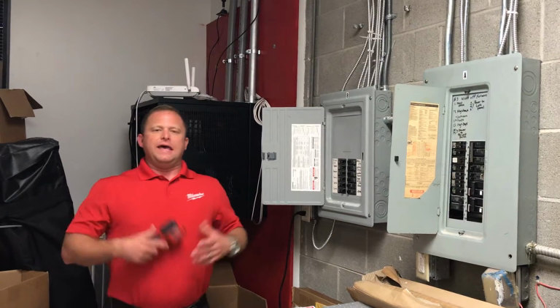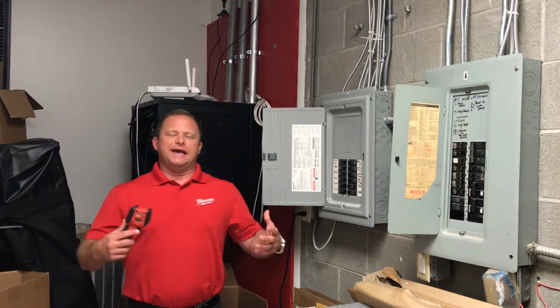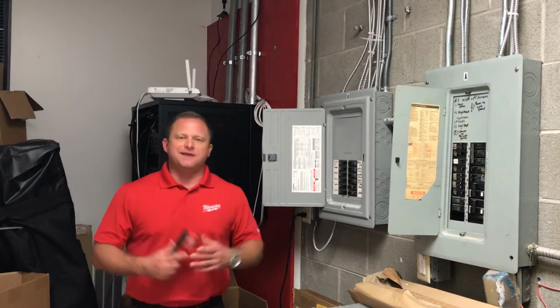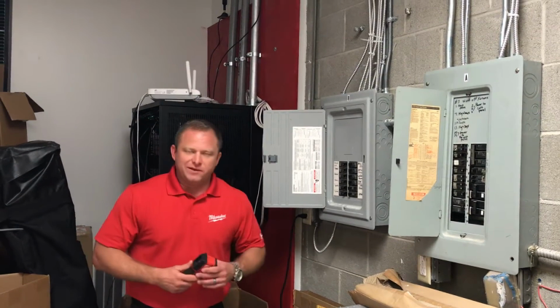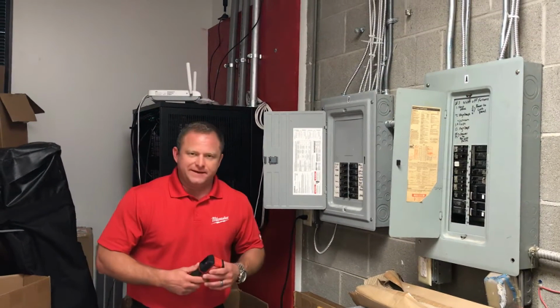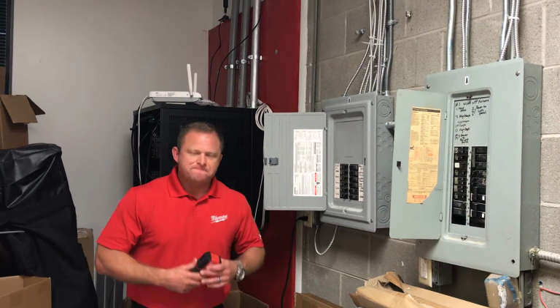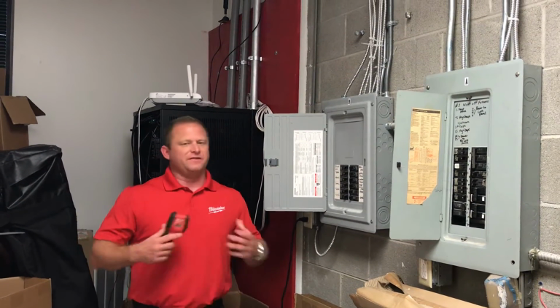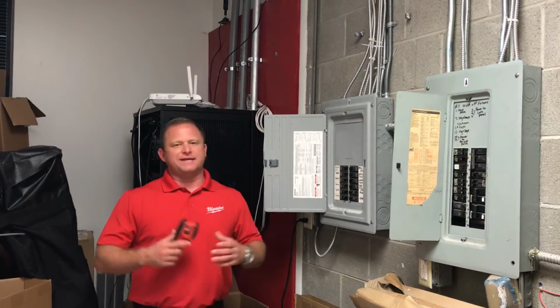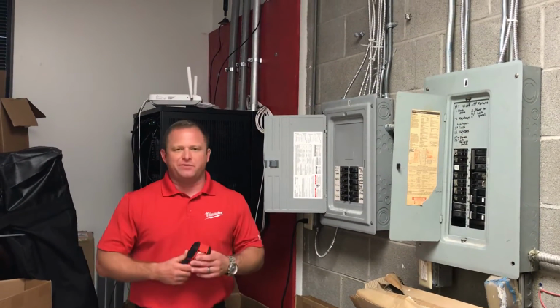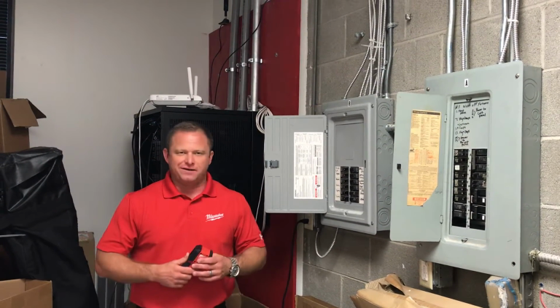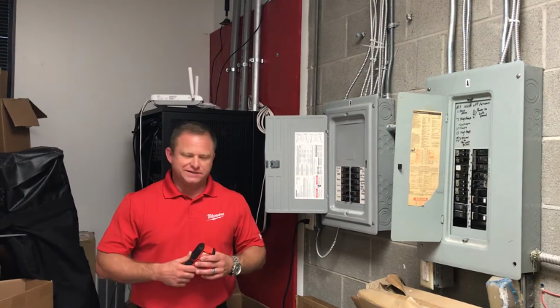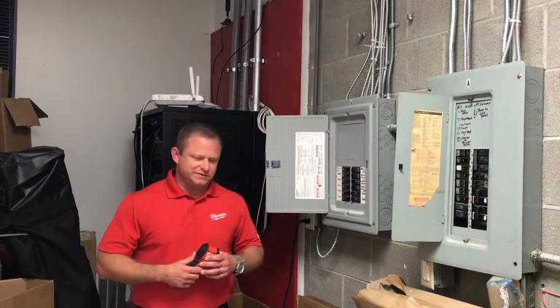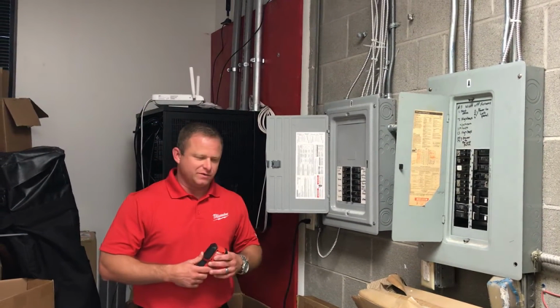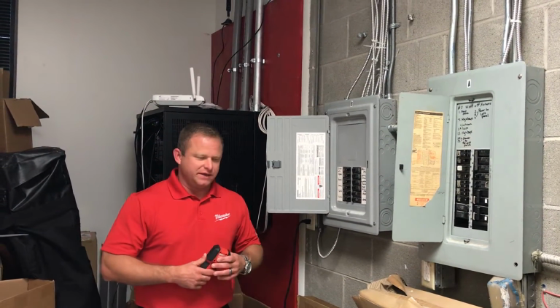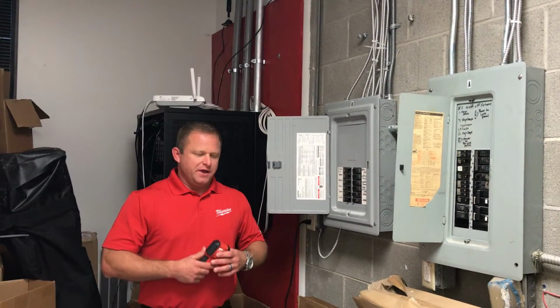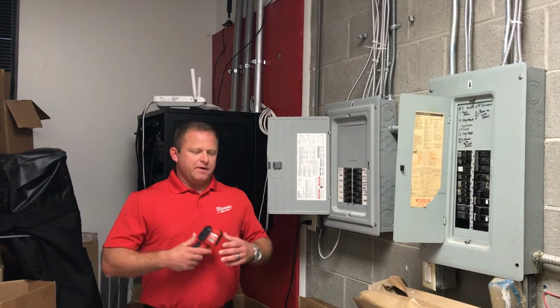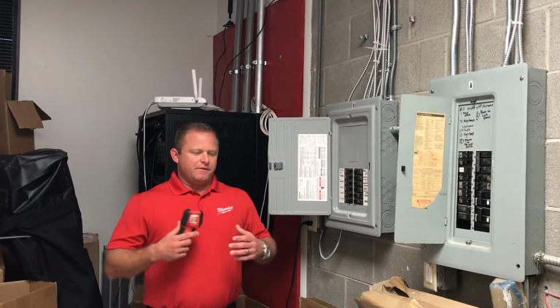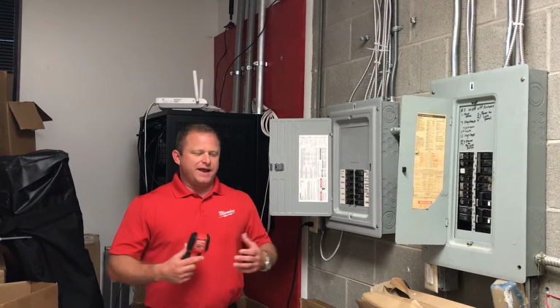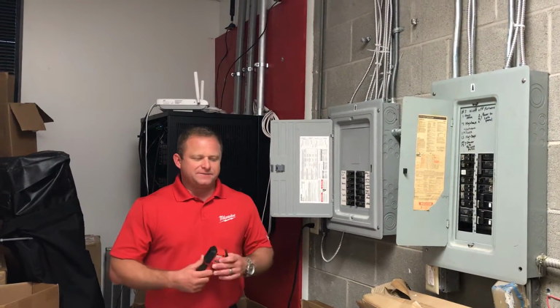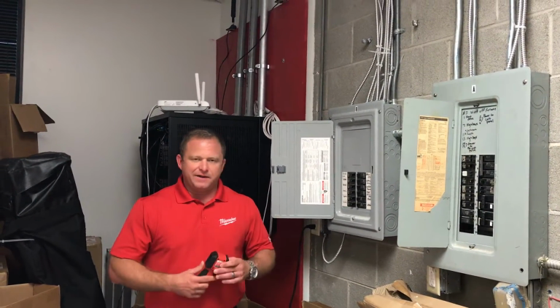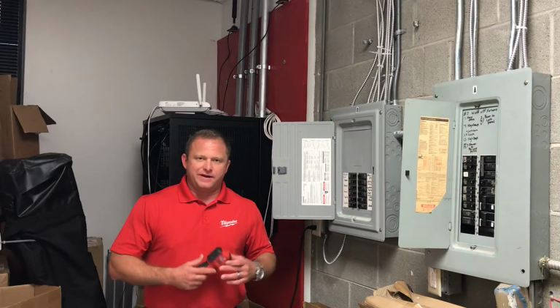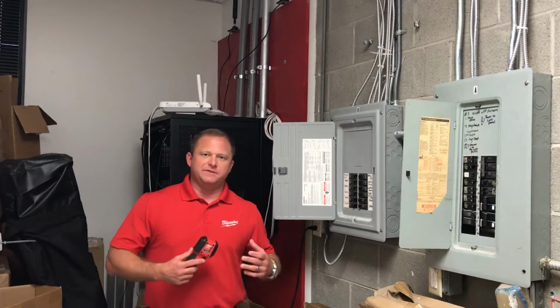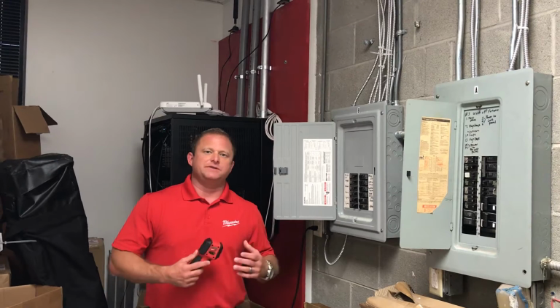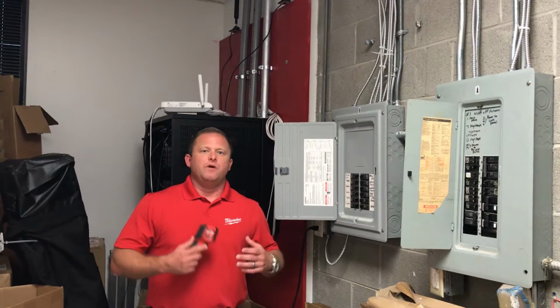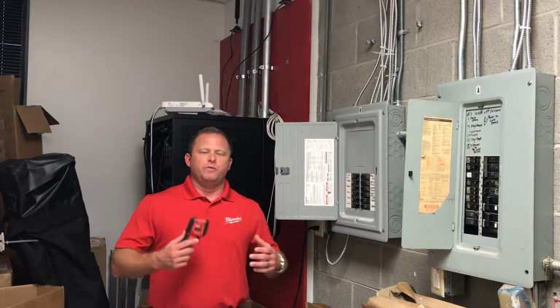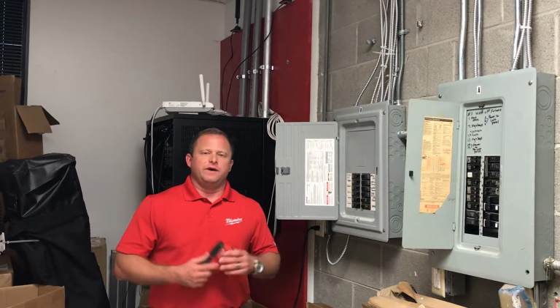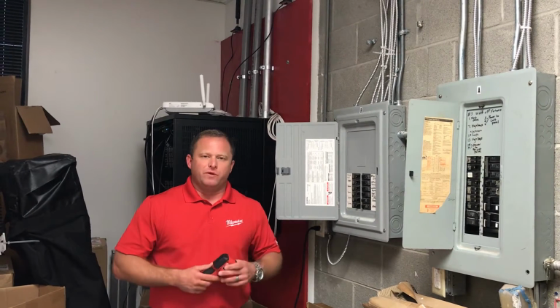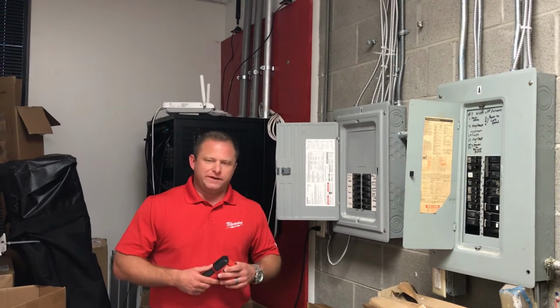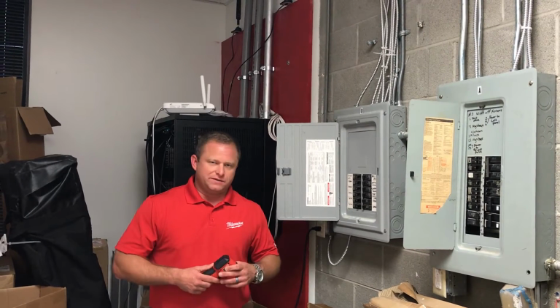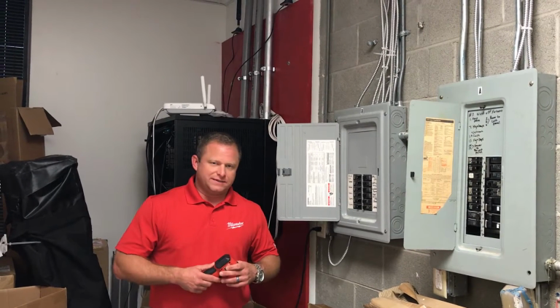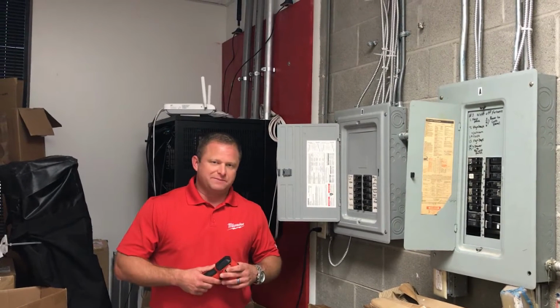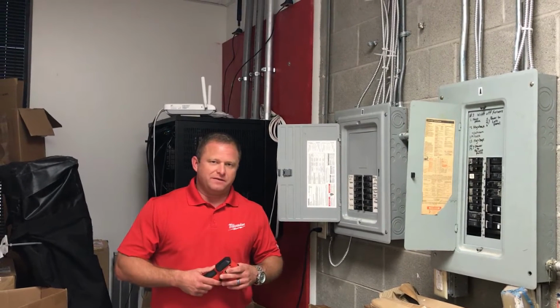Hey guys, Don Williams here. Another exciting product launching in your stores — the Spot Infrared Imager will be rolling into your stores next month.